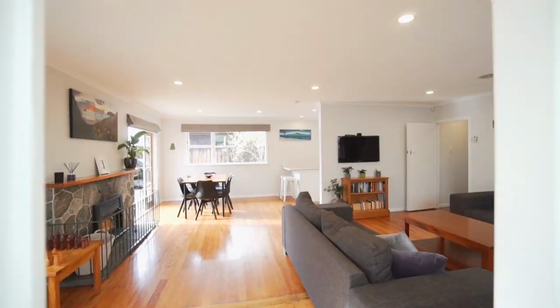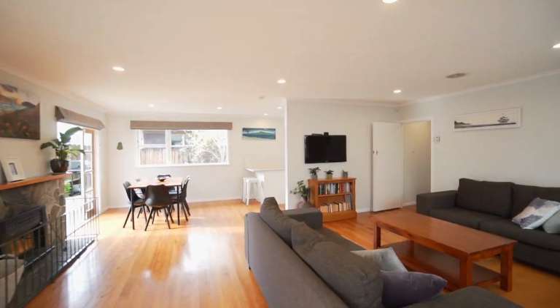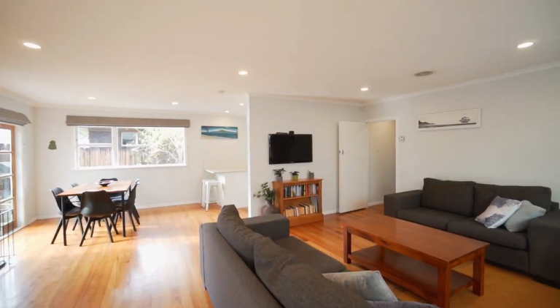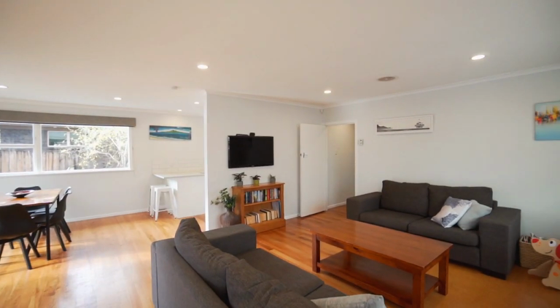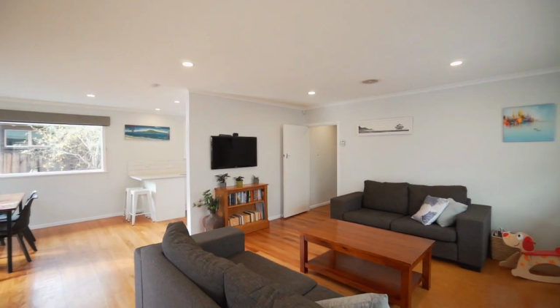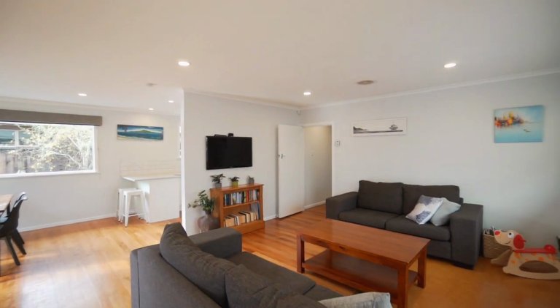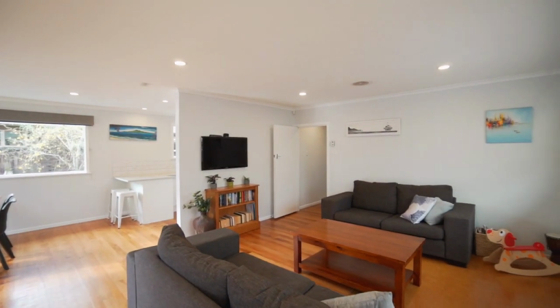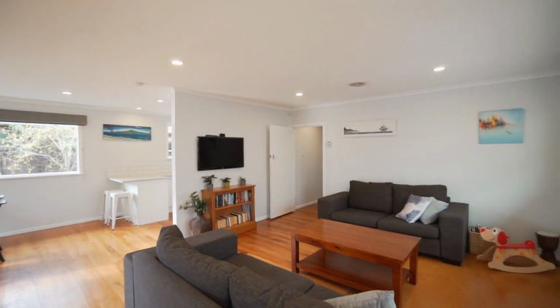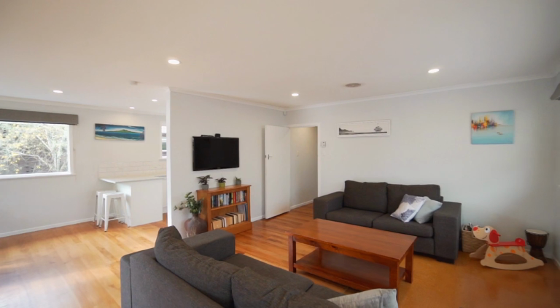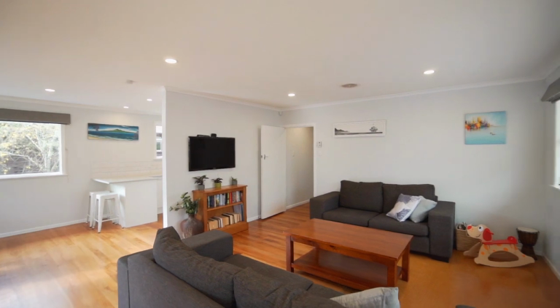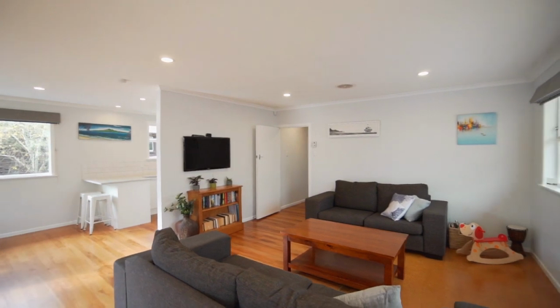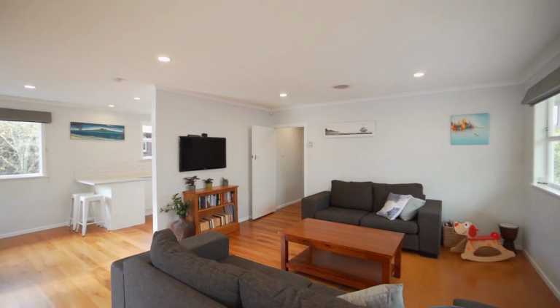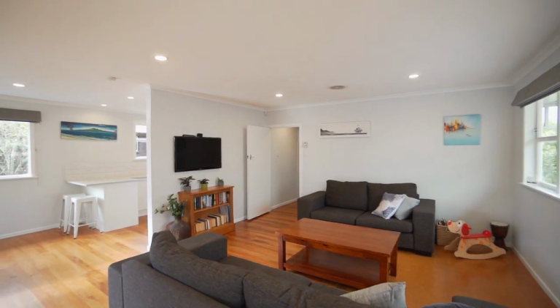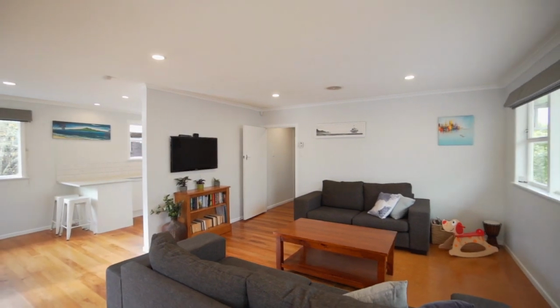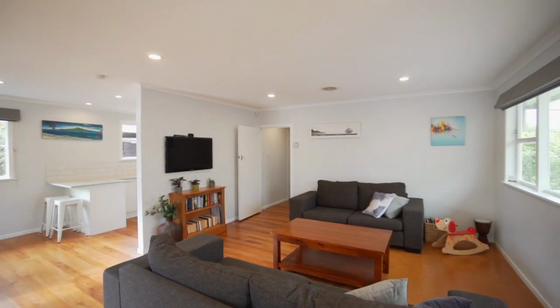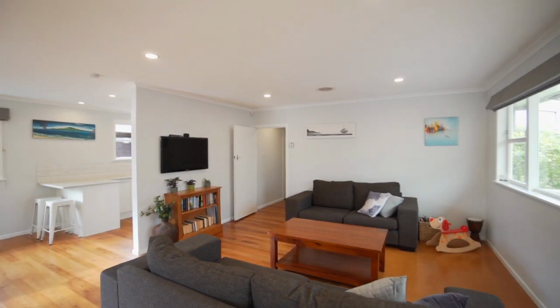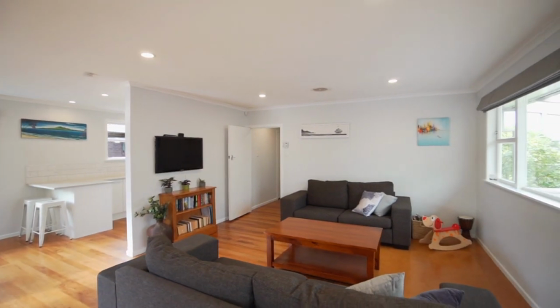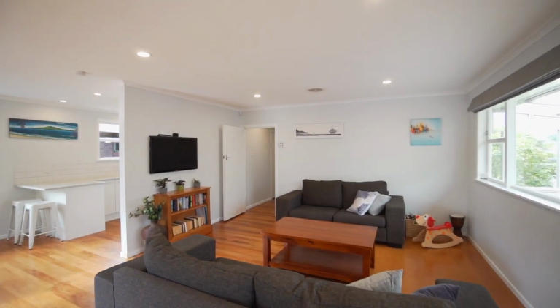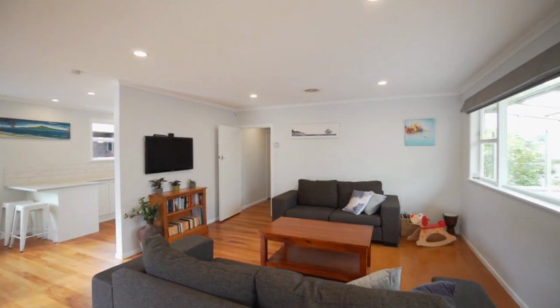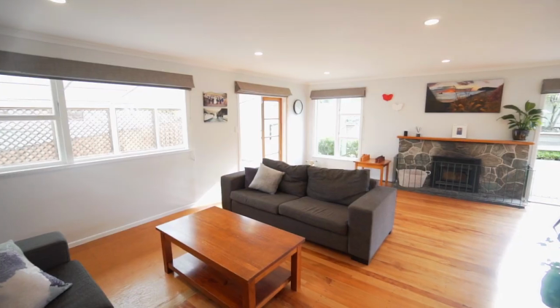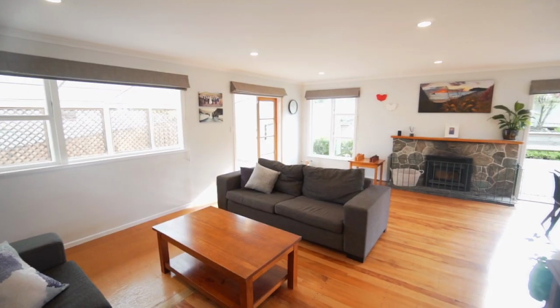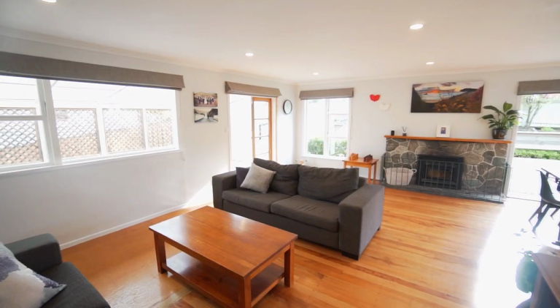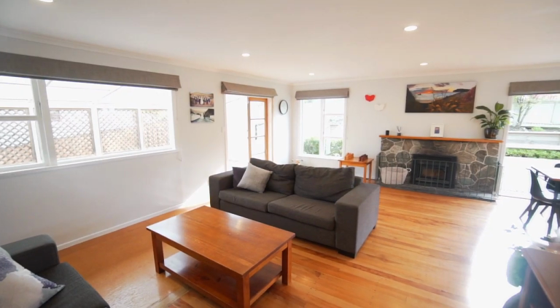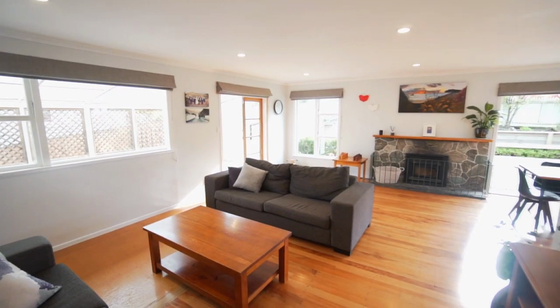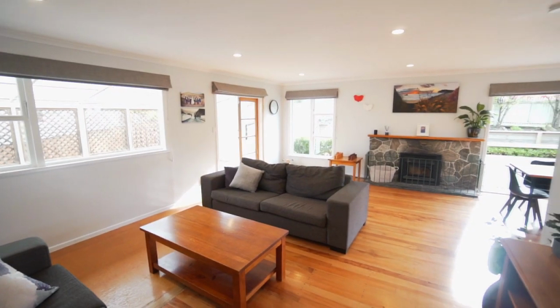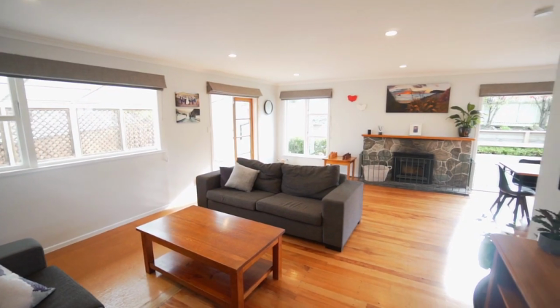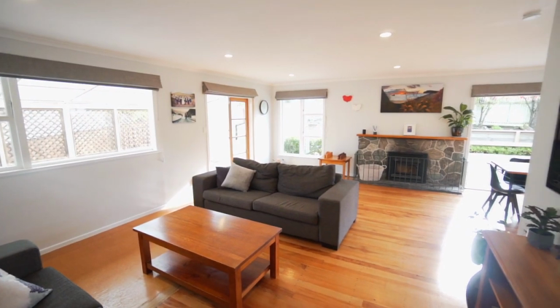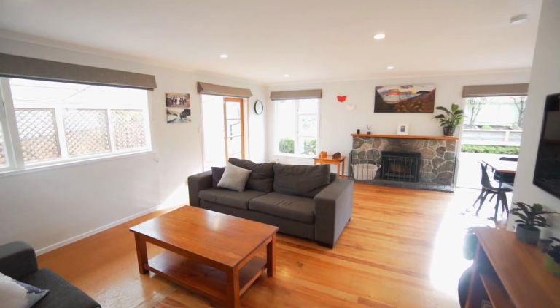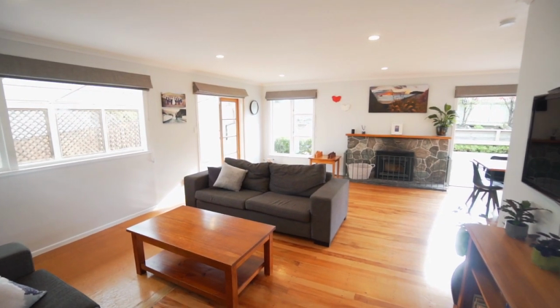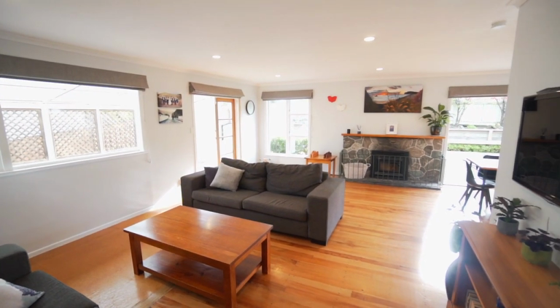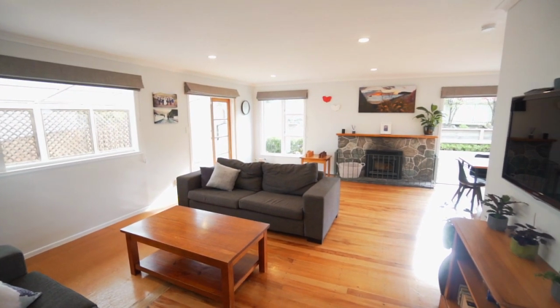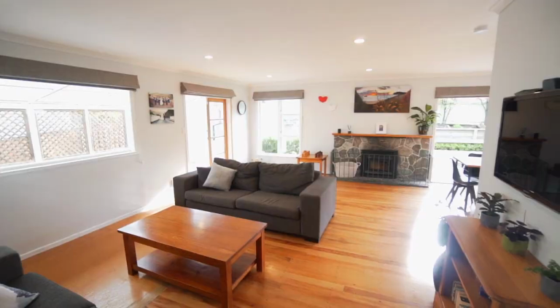This spacious open plan living area can be warmed by the wood burning fire, or throw open the French doors to let in the summer breeze.